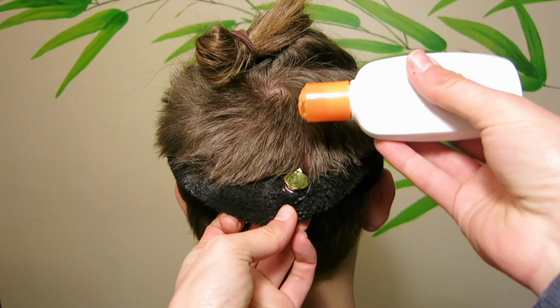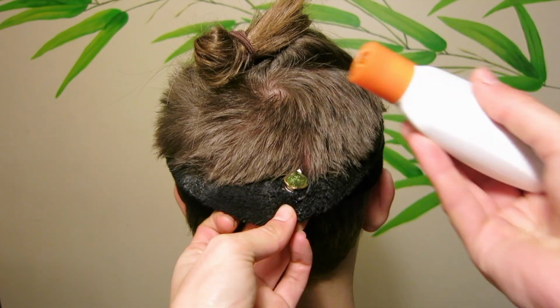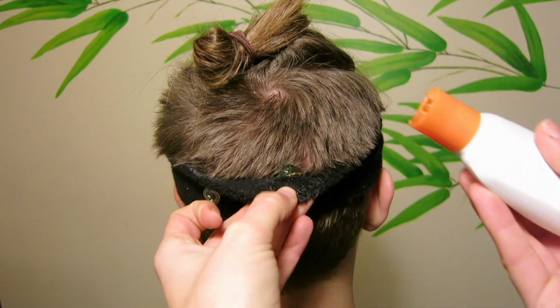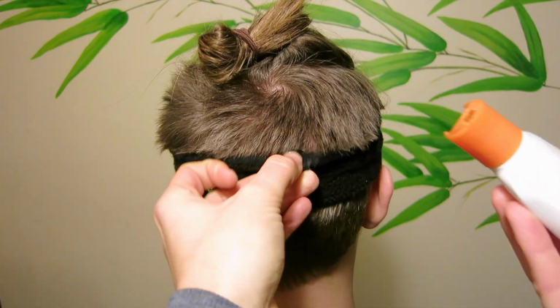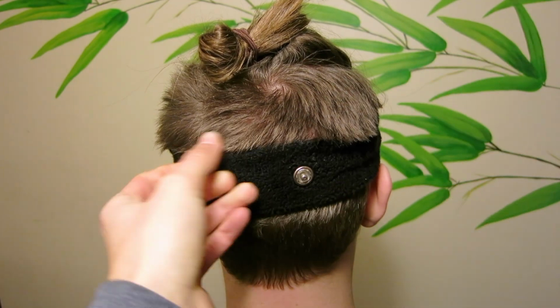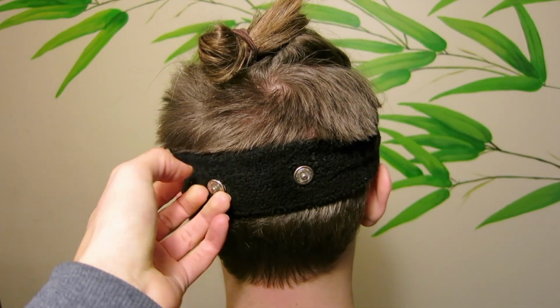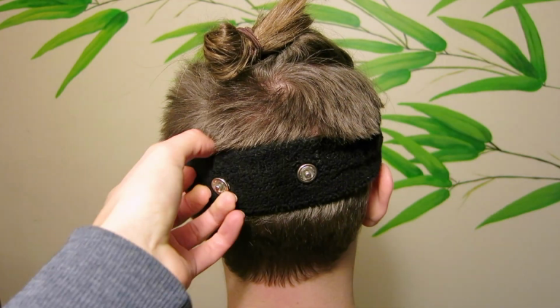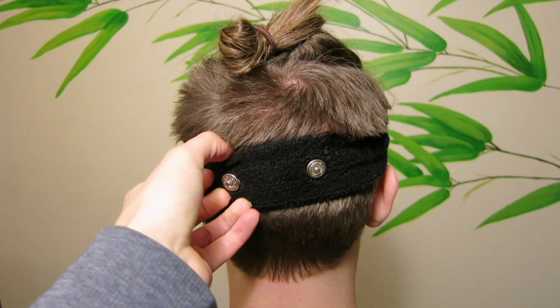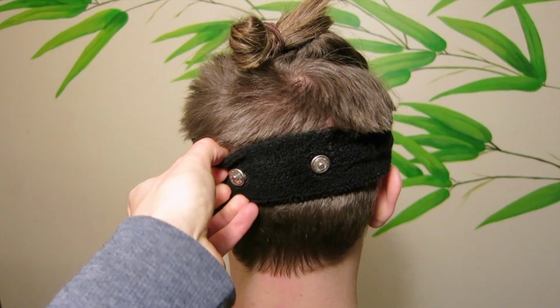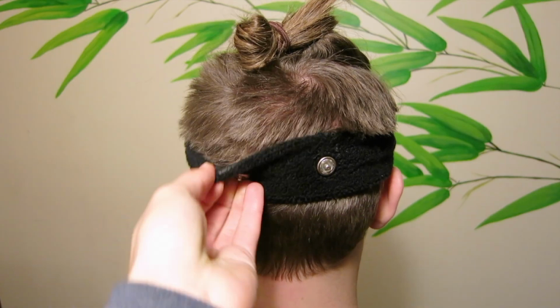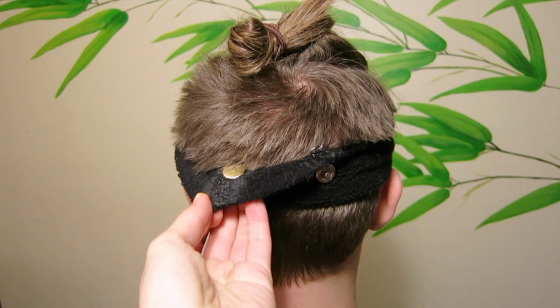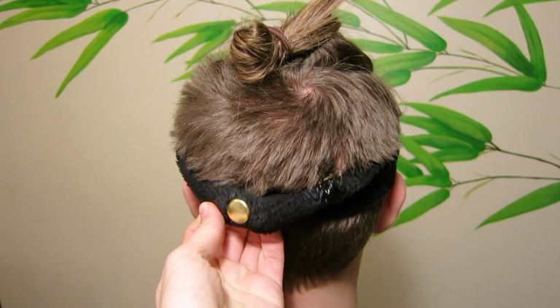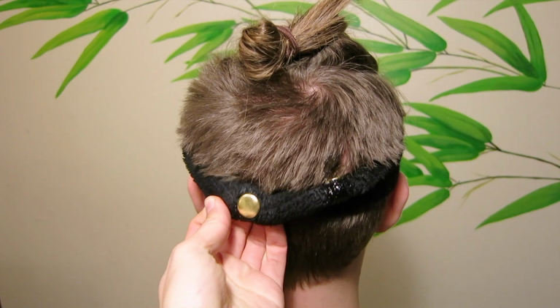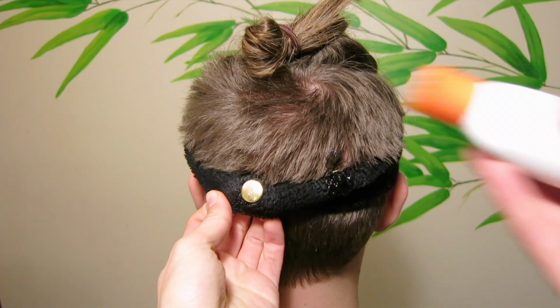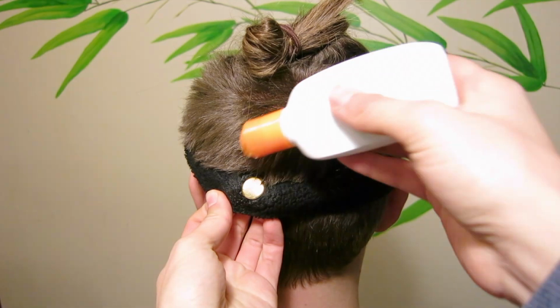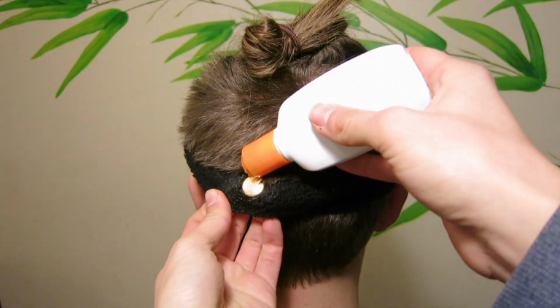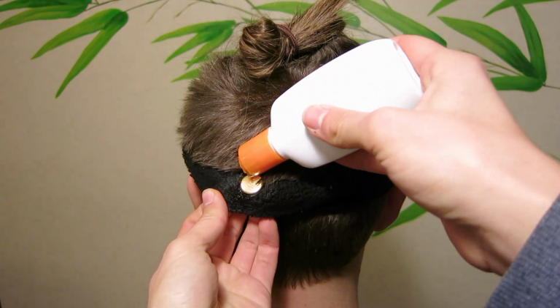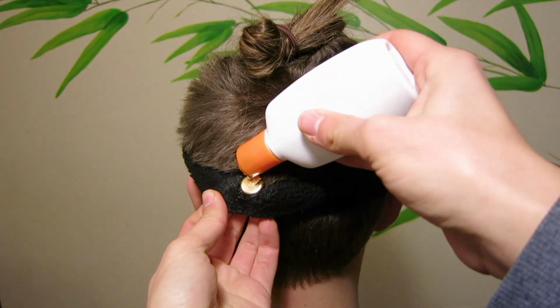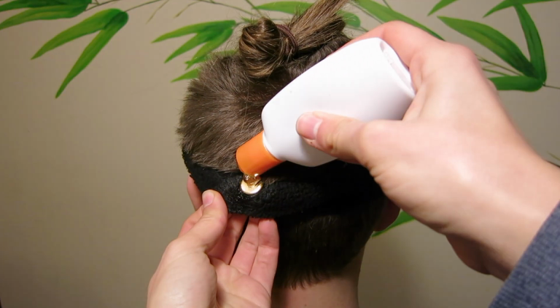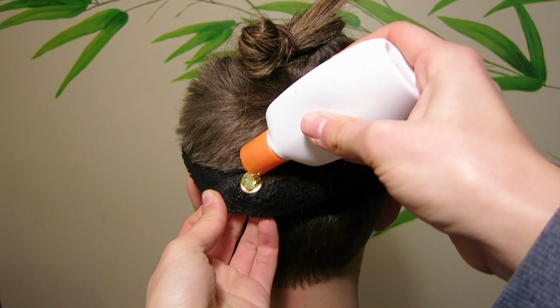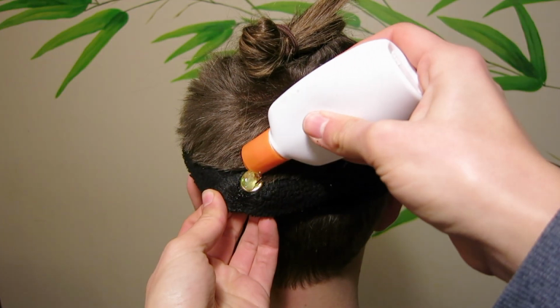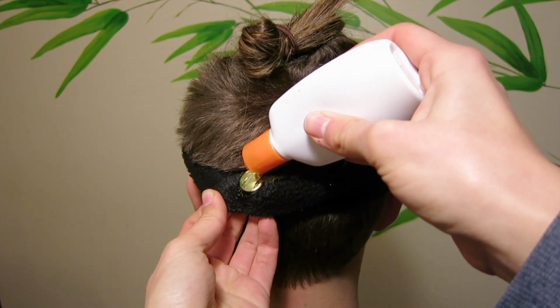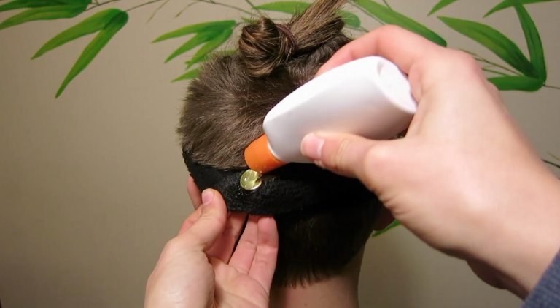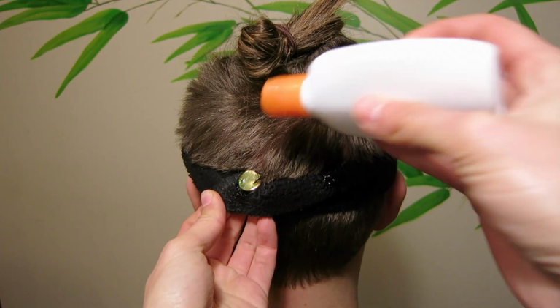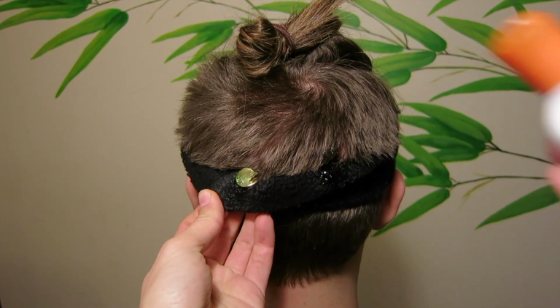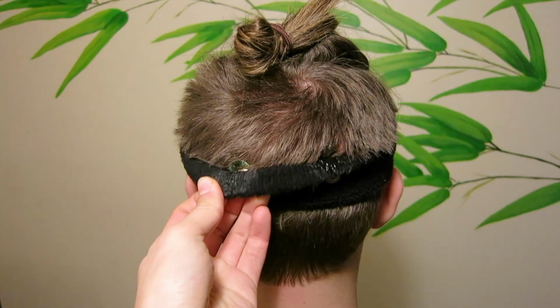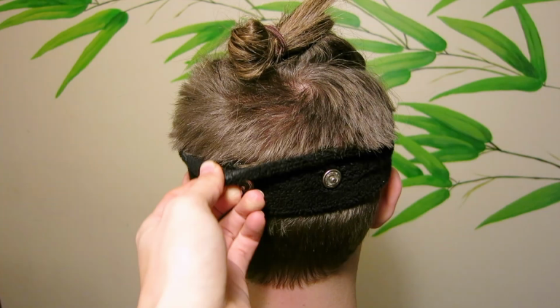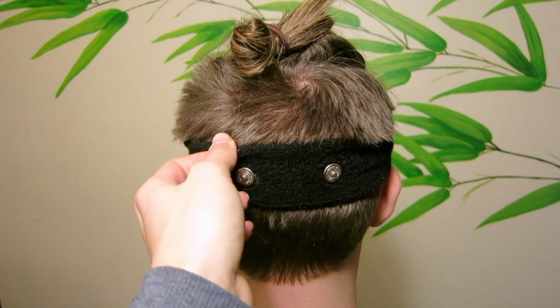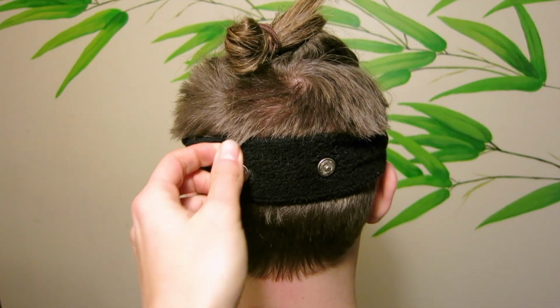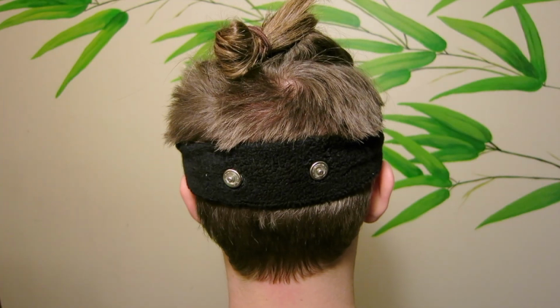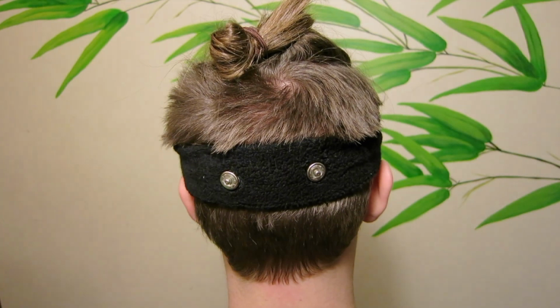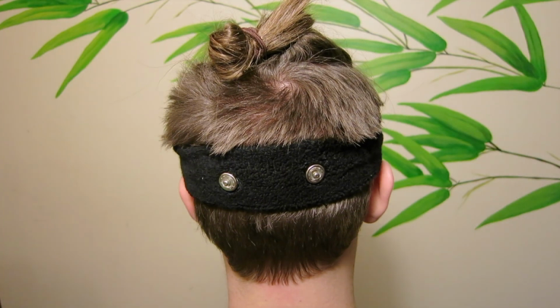If you have long hair, you can part the hair directly underneath each electrode to further improve the quality of the signal.